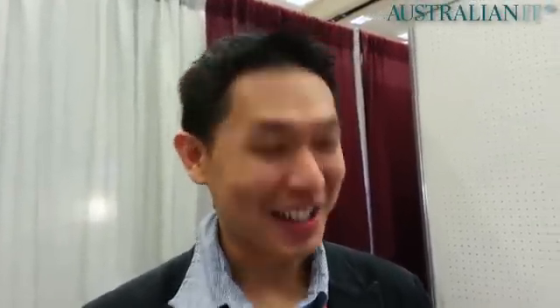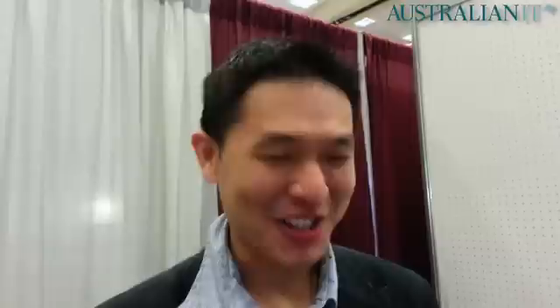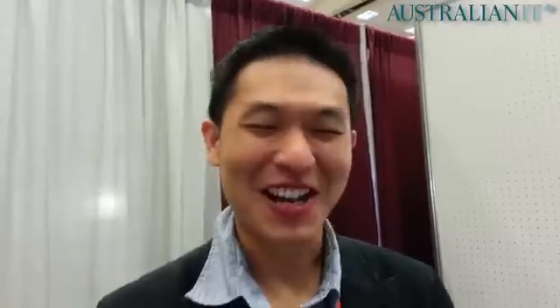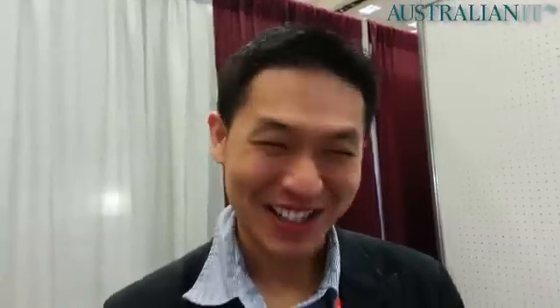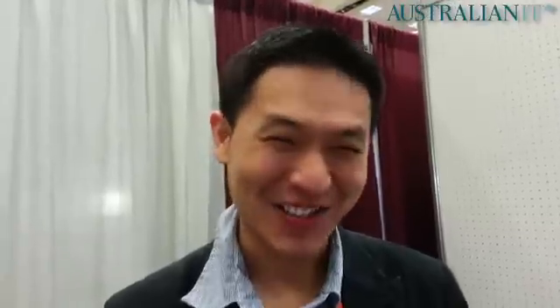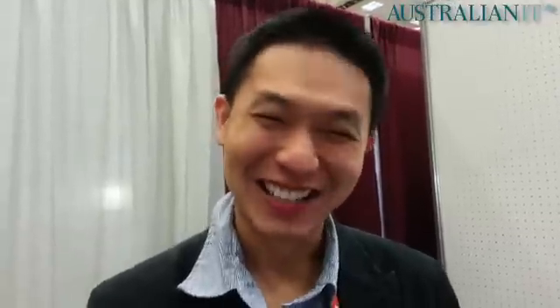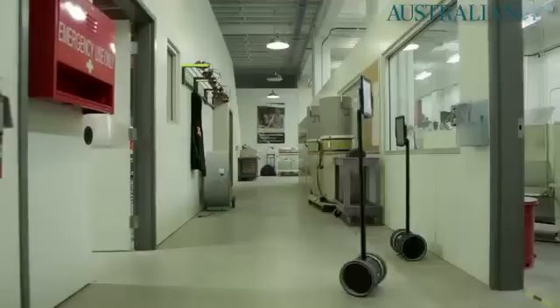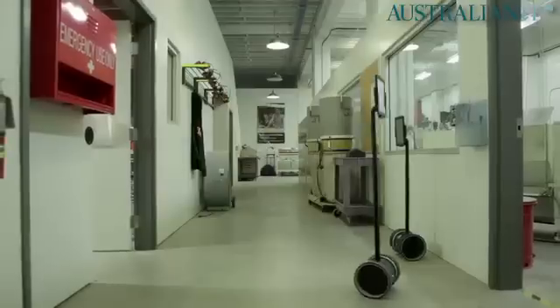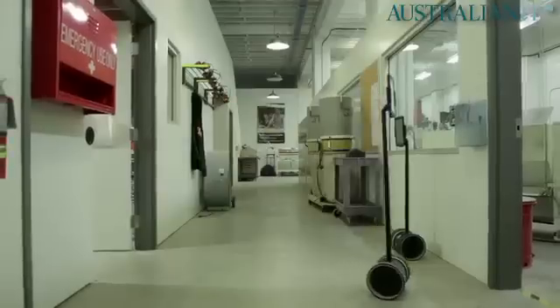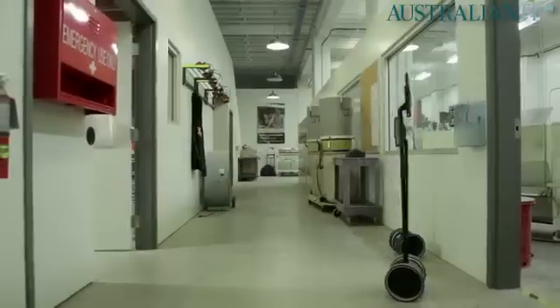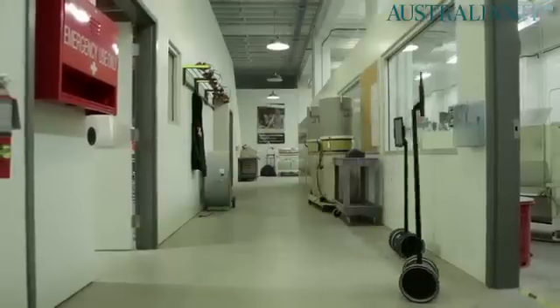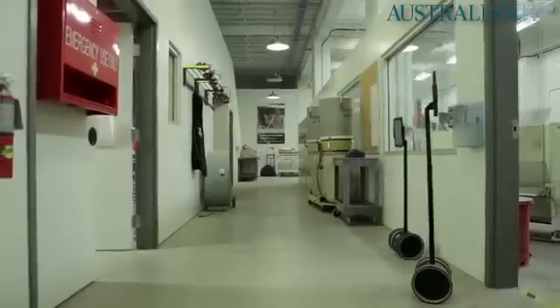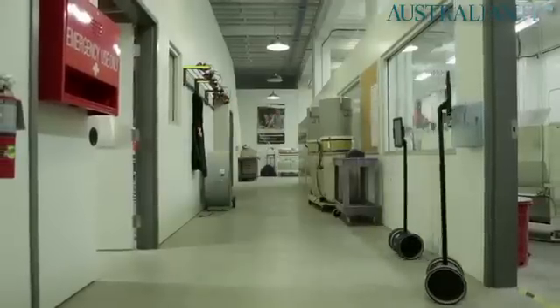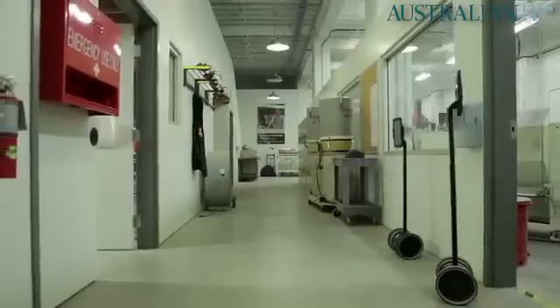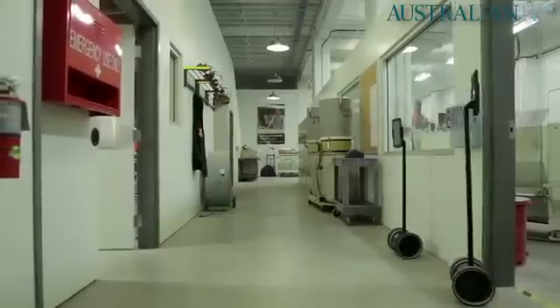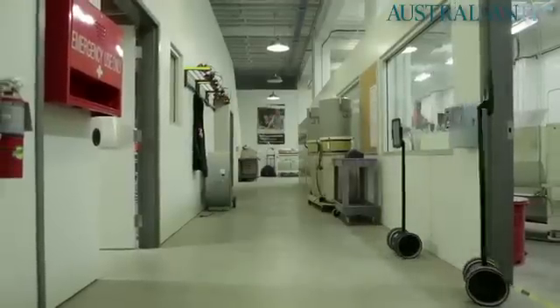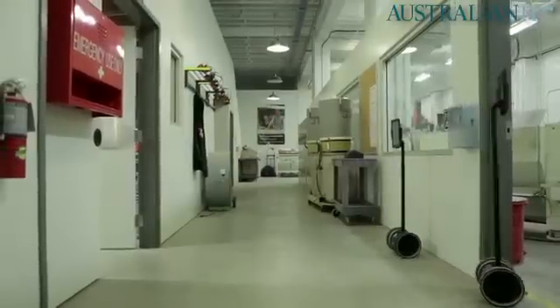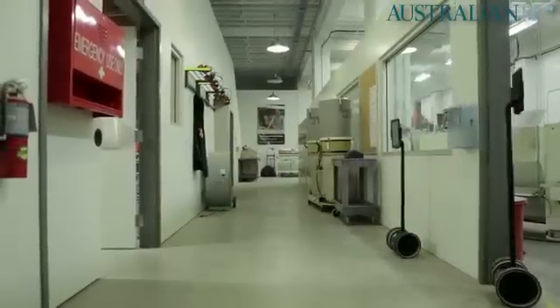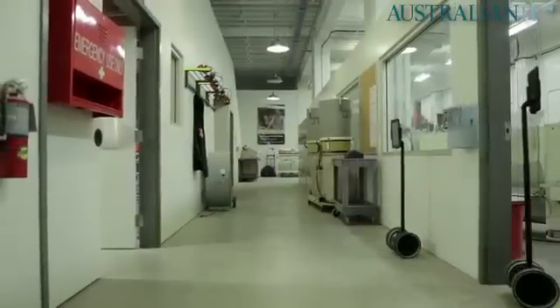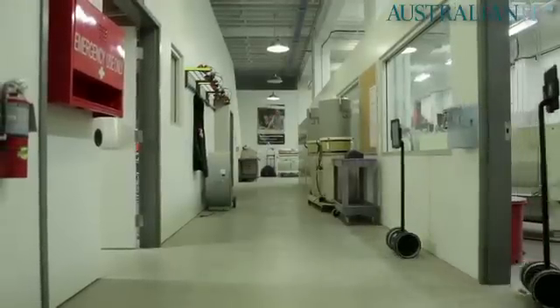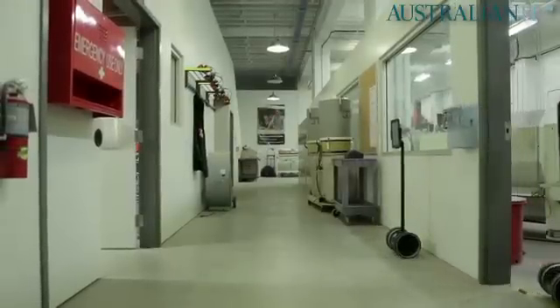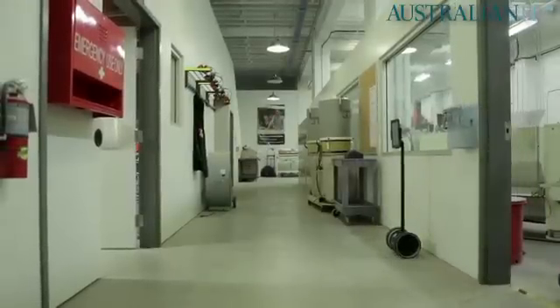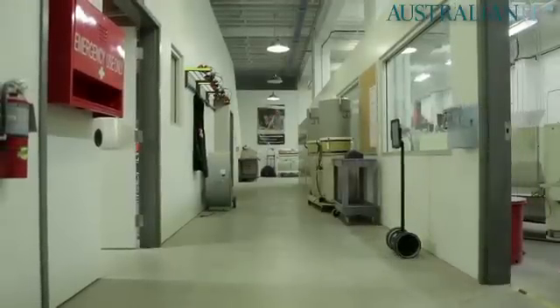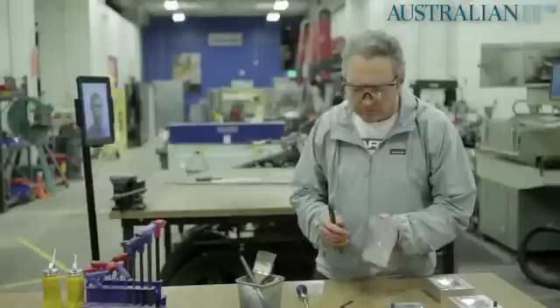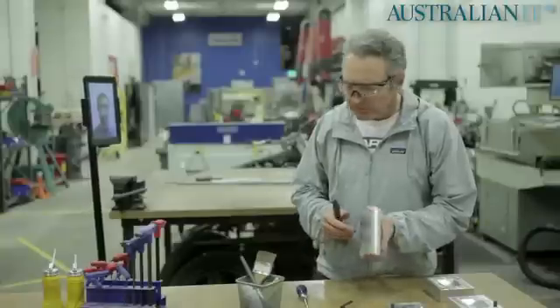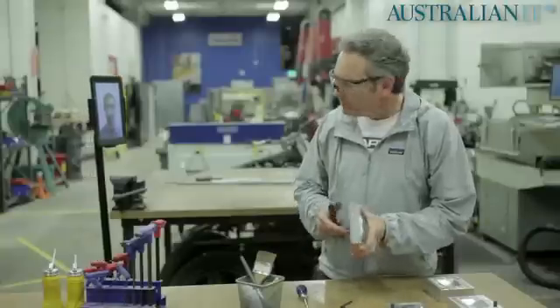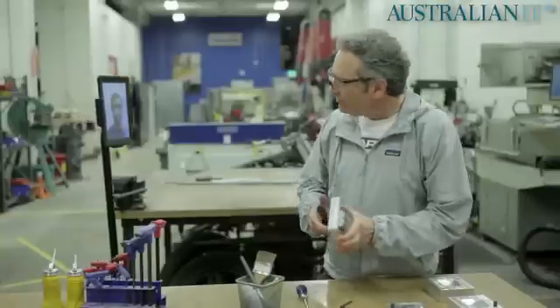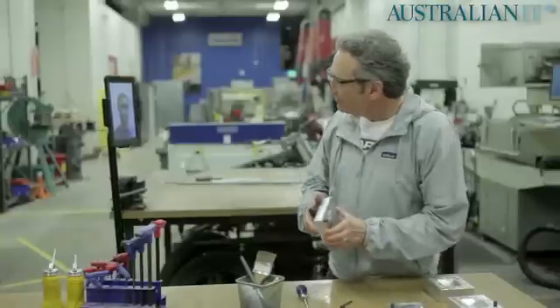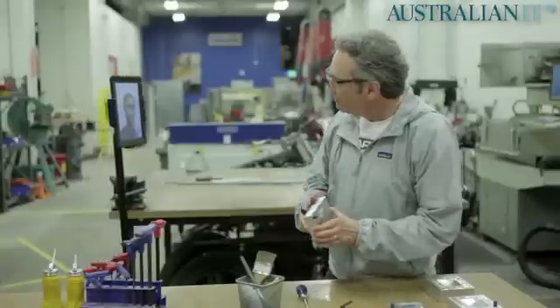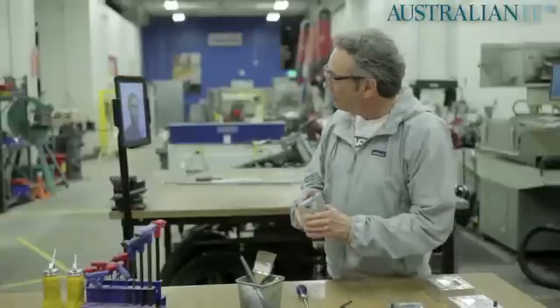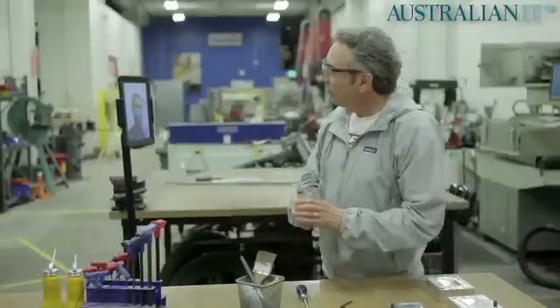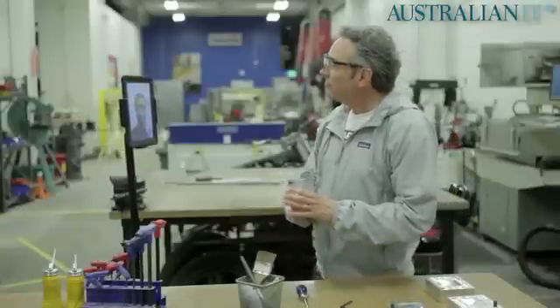The regular price is $2,500, but they're giving people a $500 discount for the pre-order.